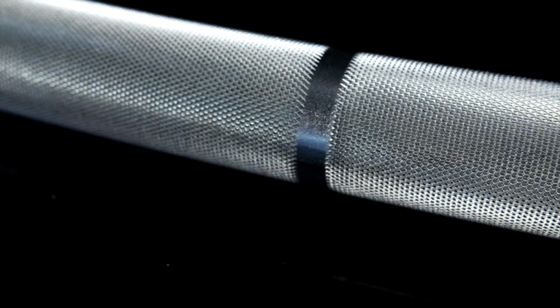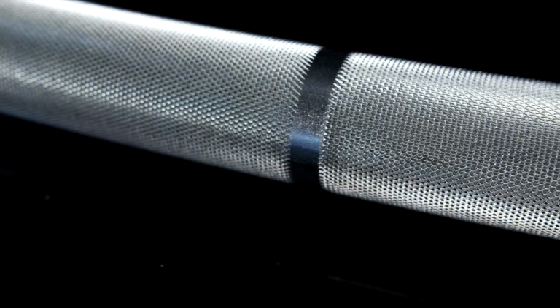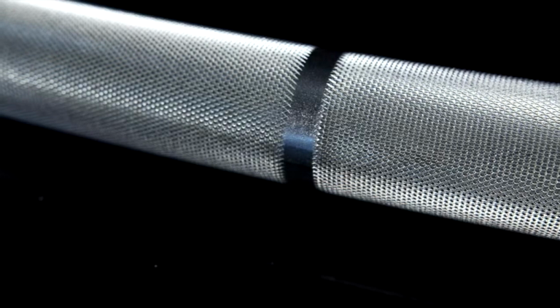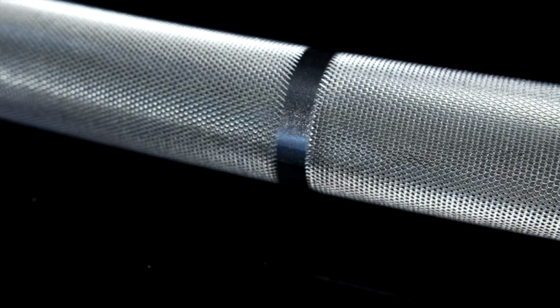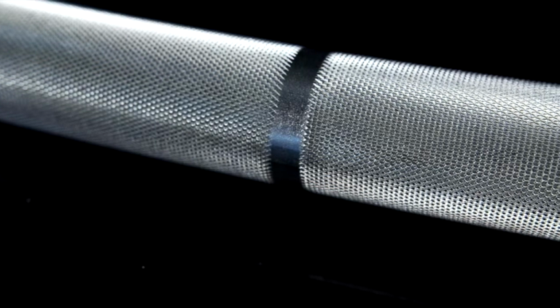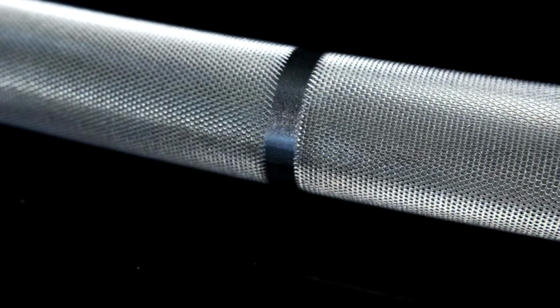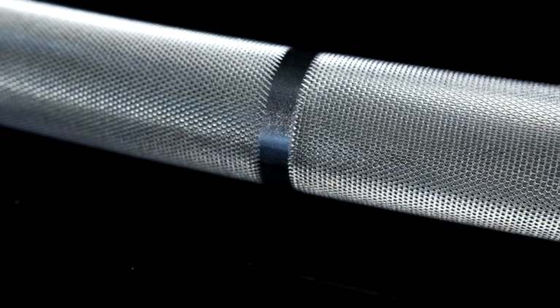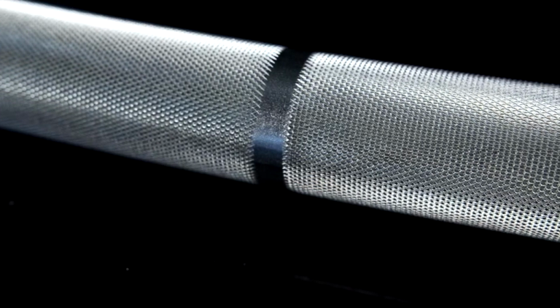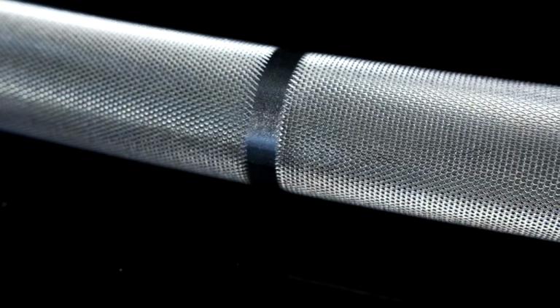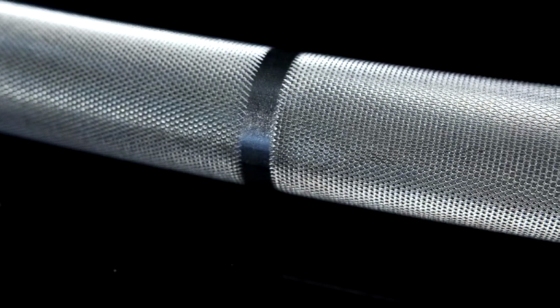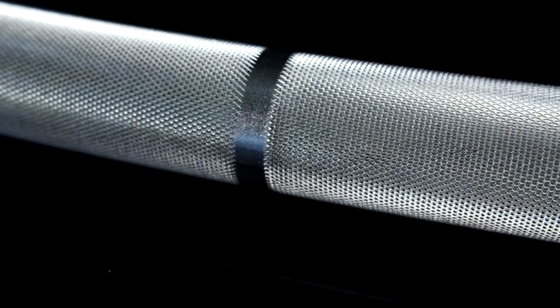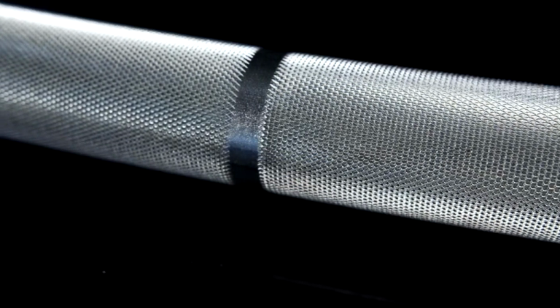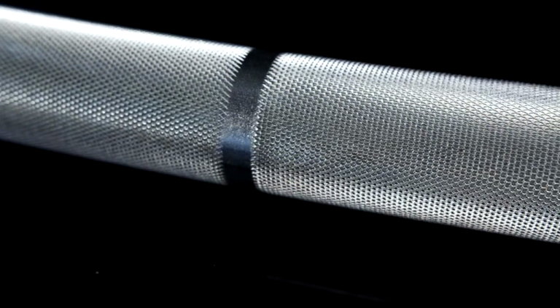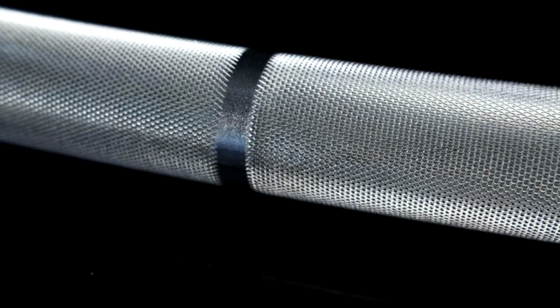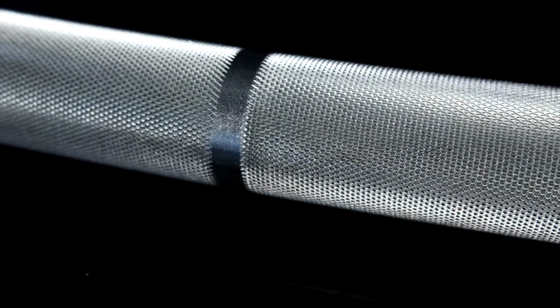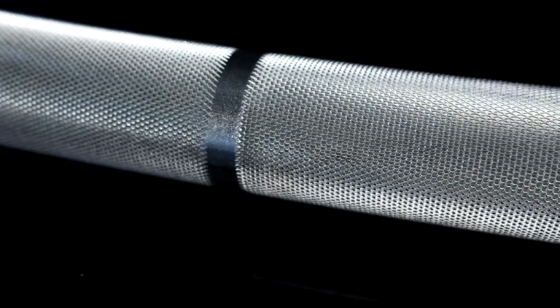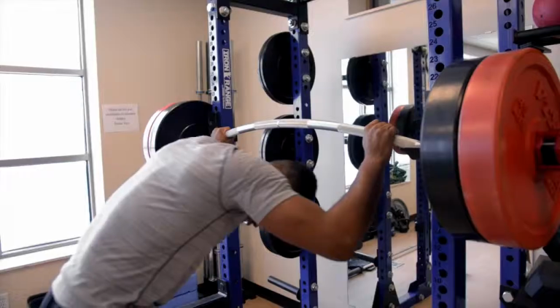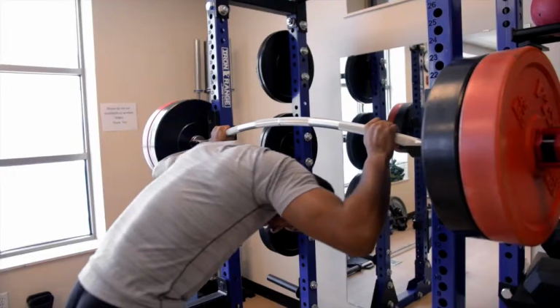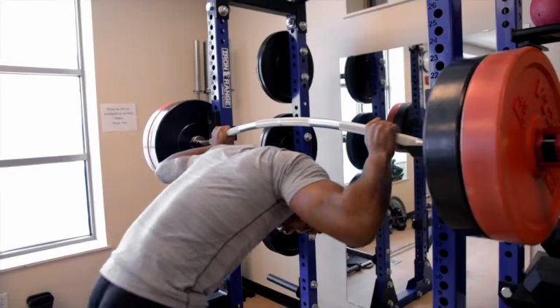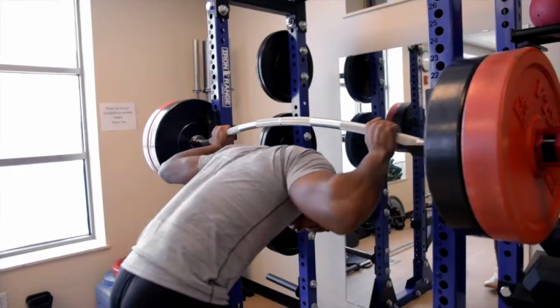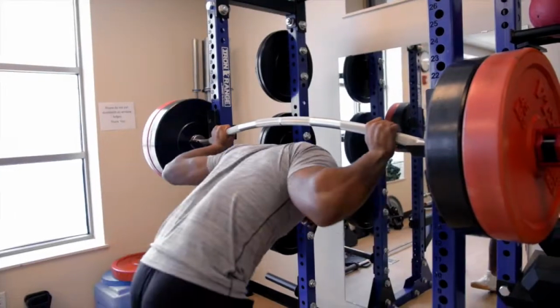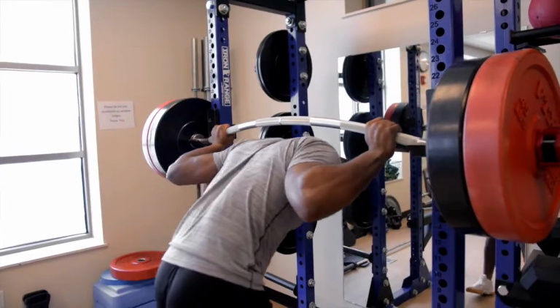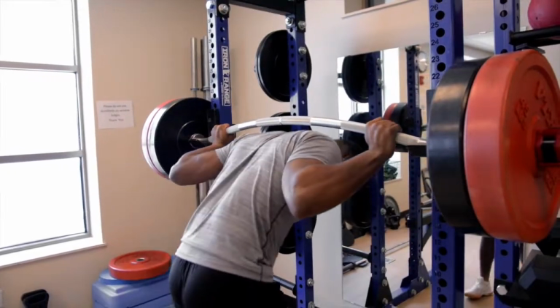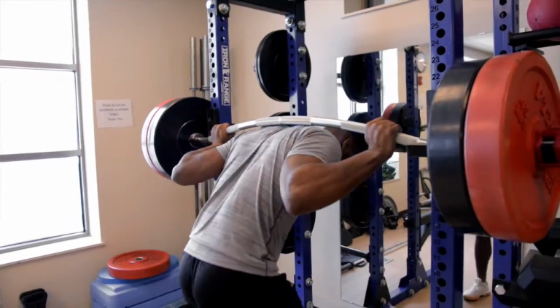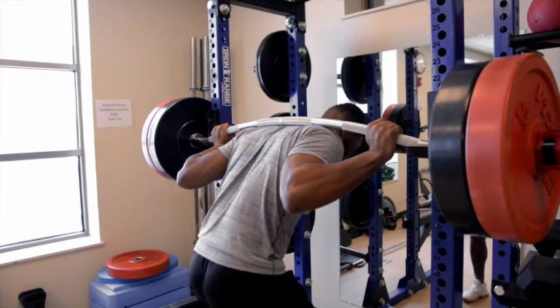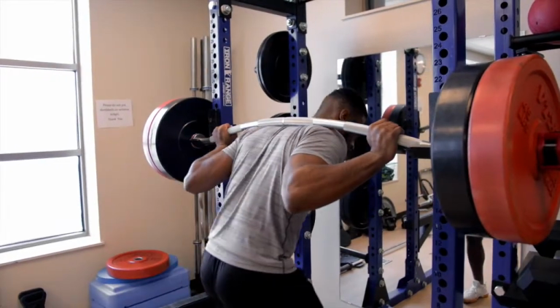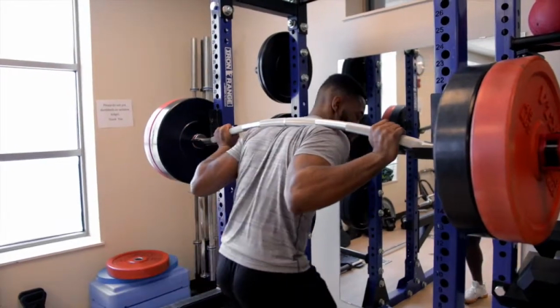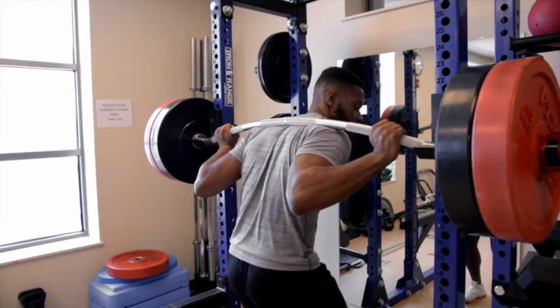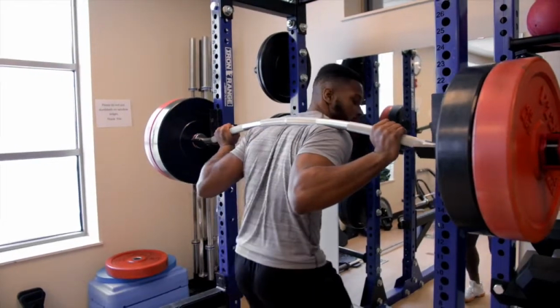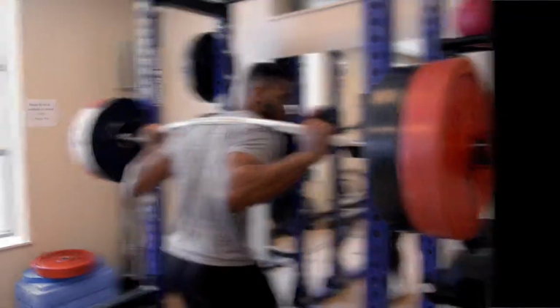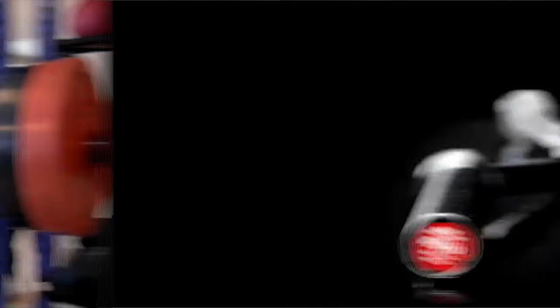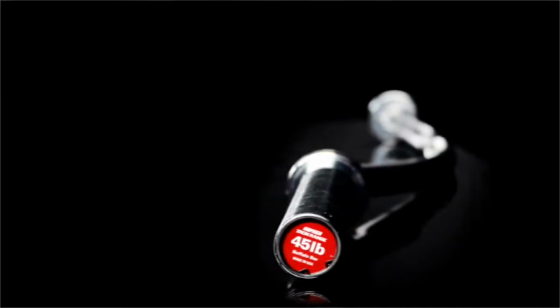Knurling provides users with a secured grip. Begin to gain without the pain with Buffalo Barbell.